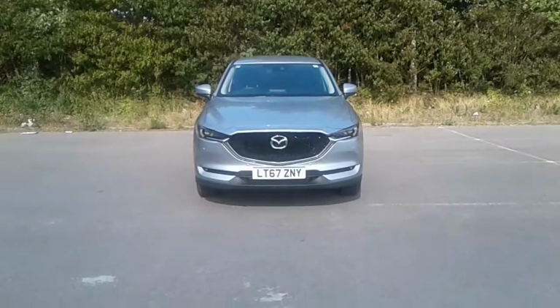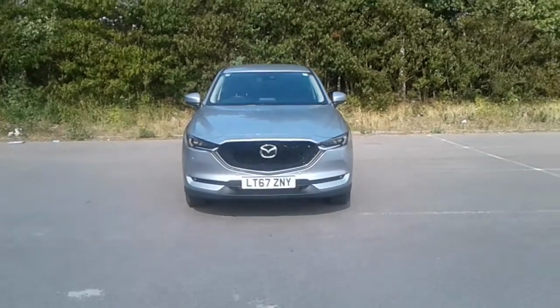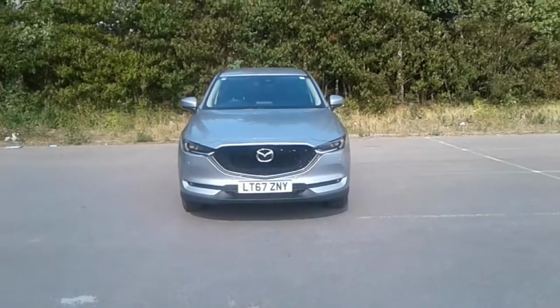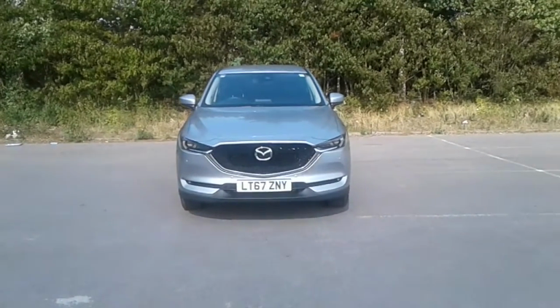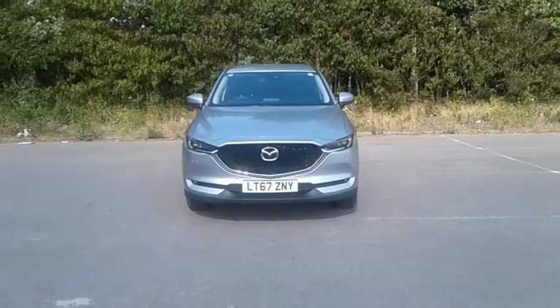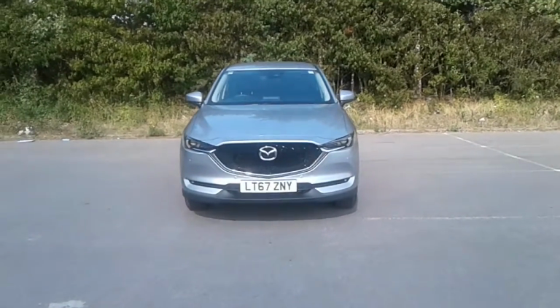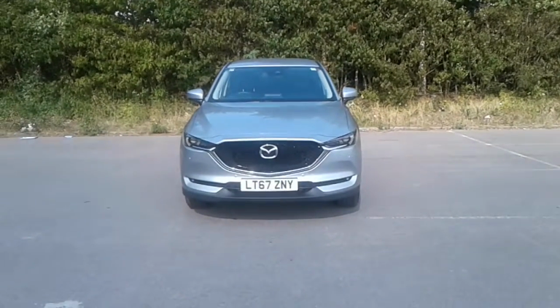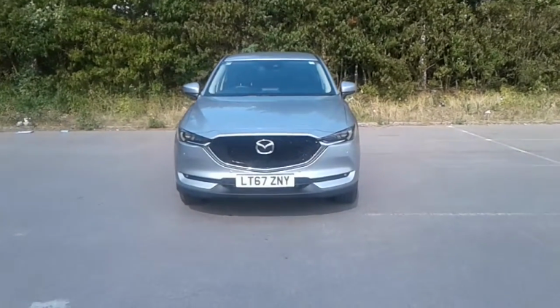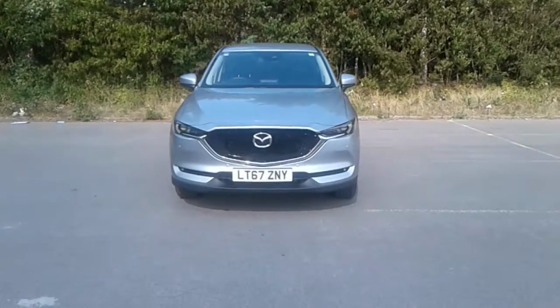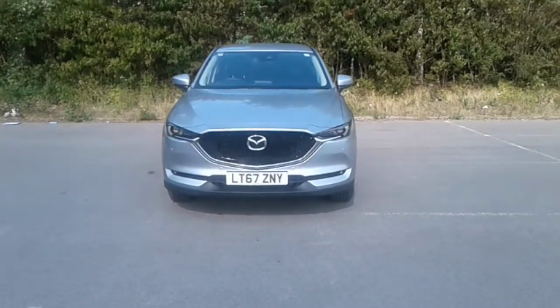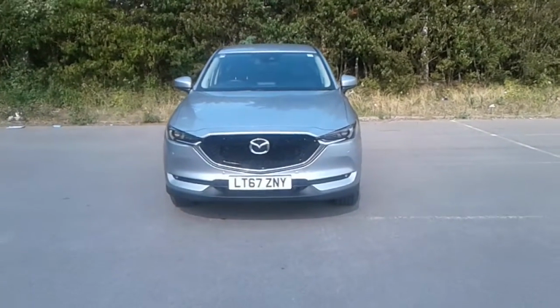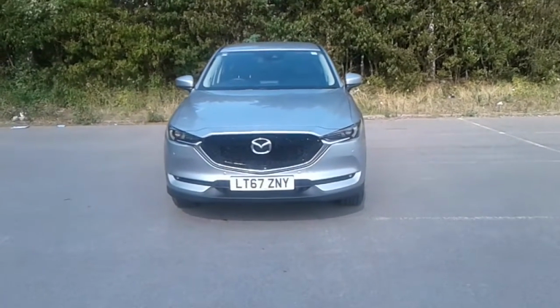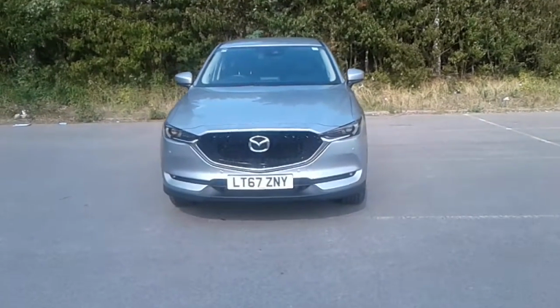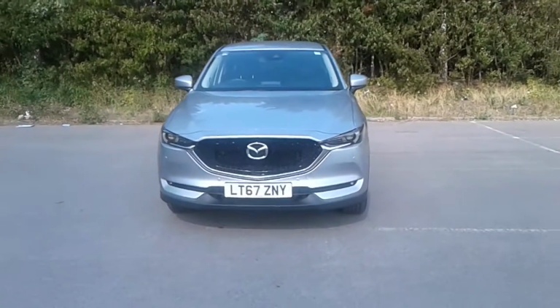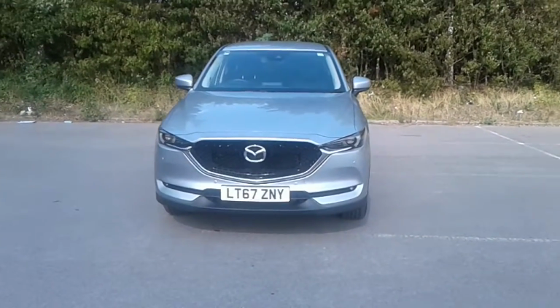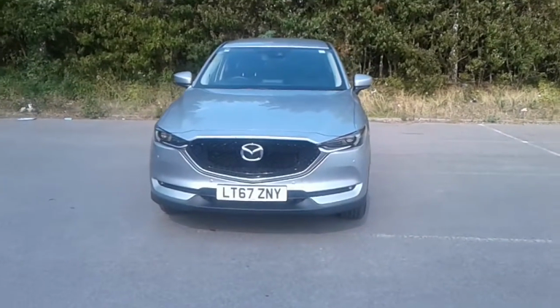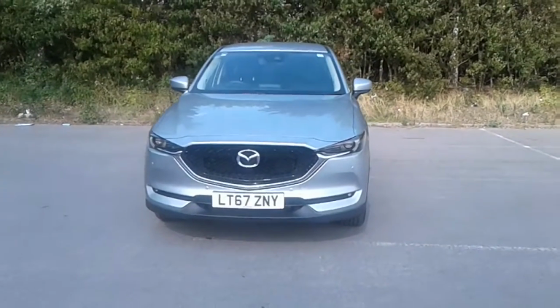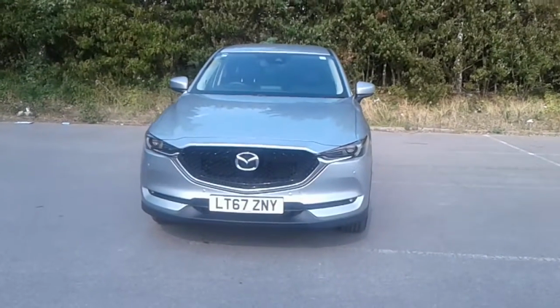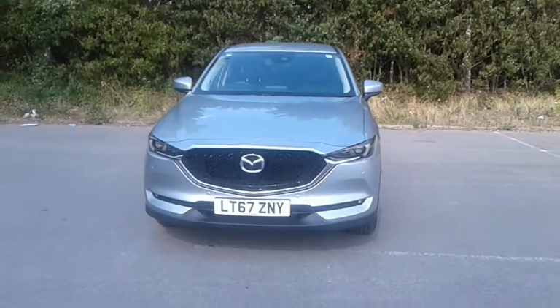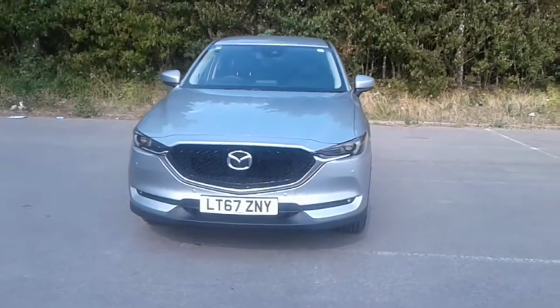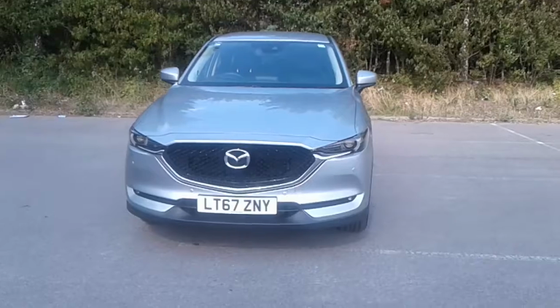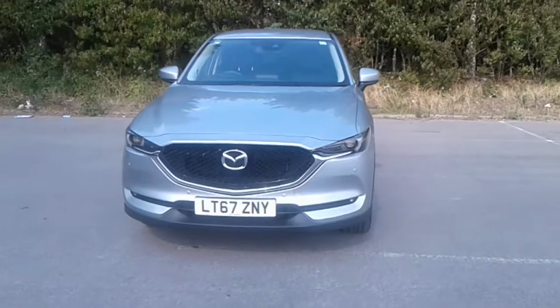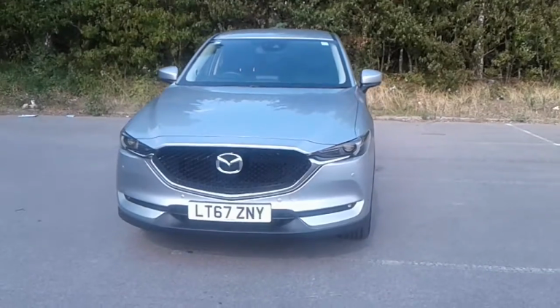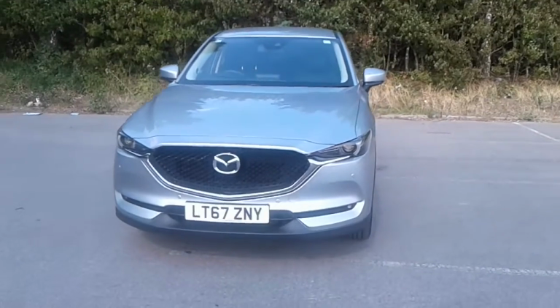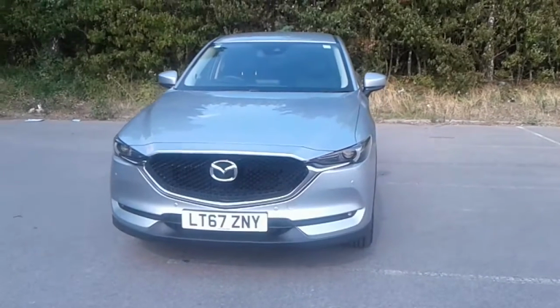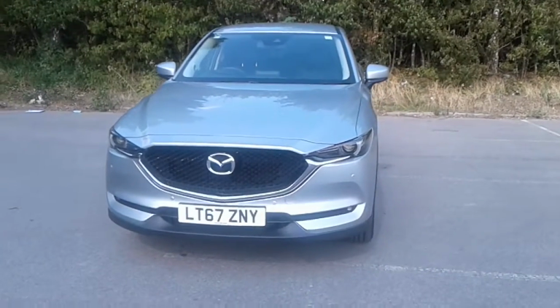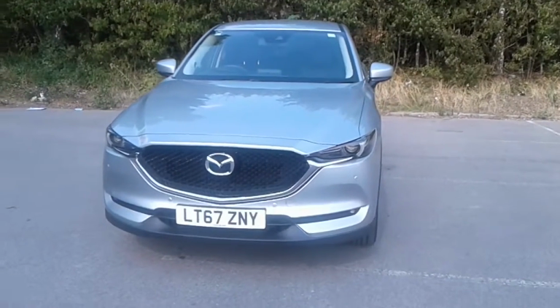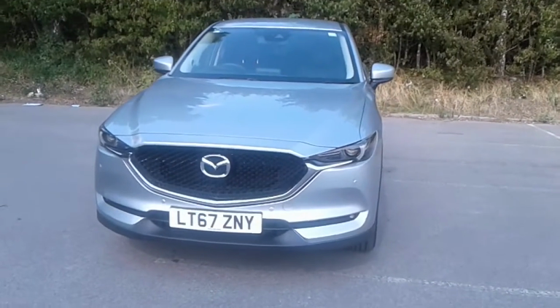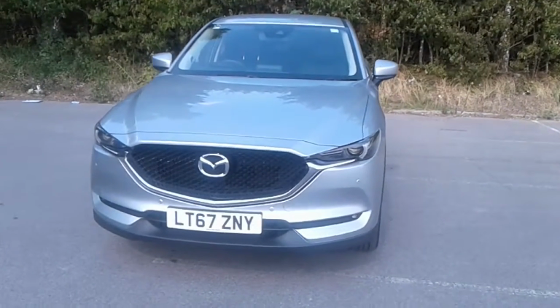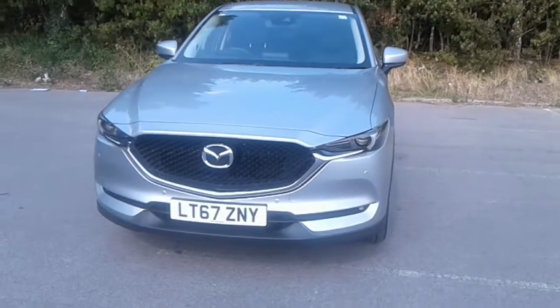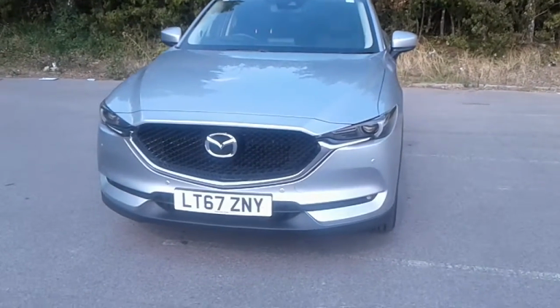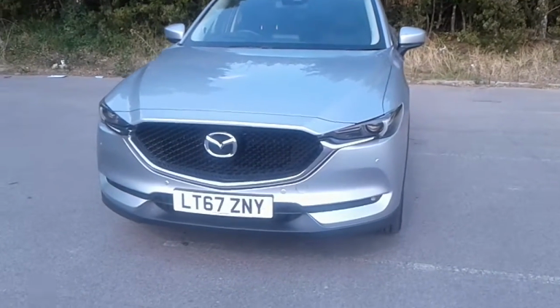Welcome to Mazda at Pentagon Link and Tritton Road. Here we have a 67 plate Mazda CX-5 Sport Nav.